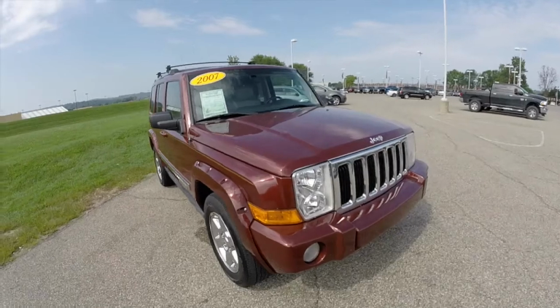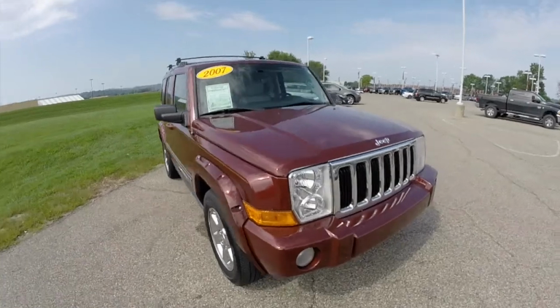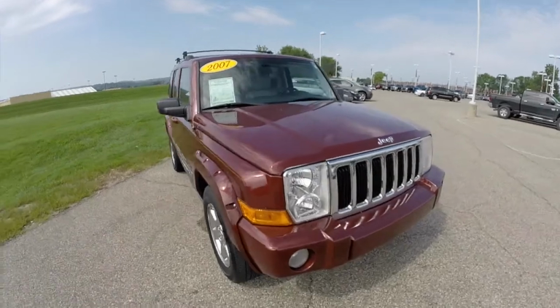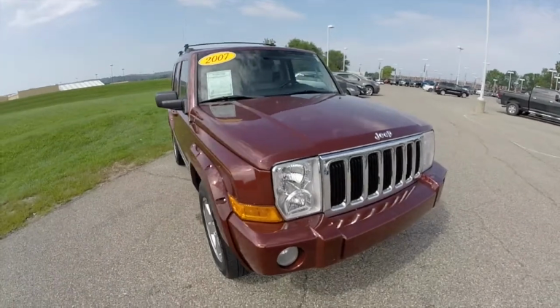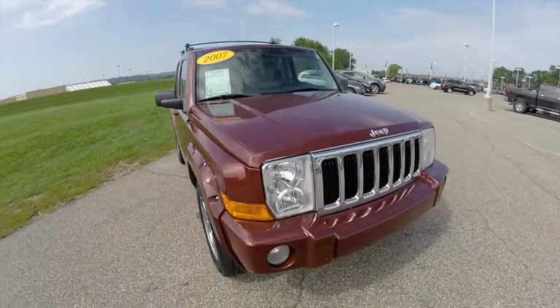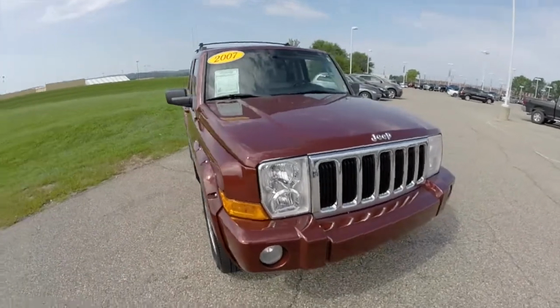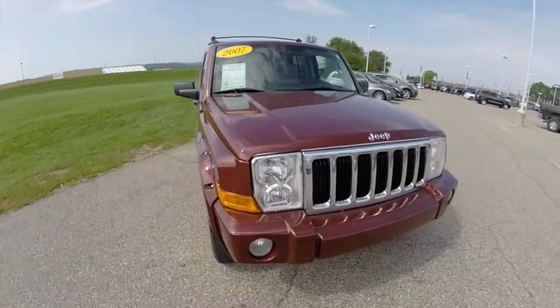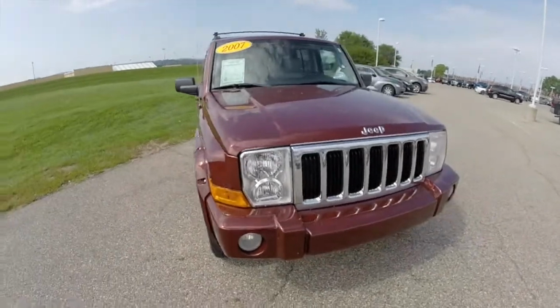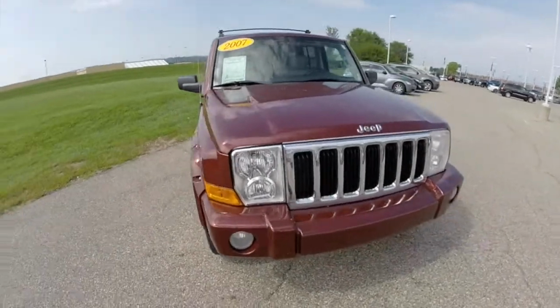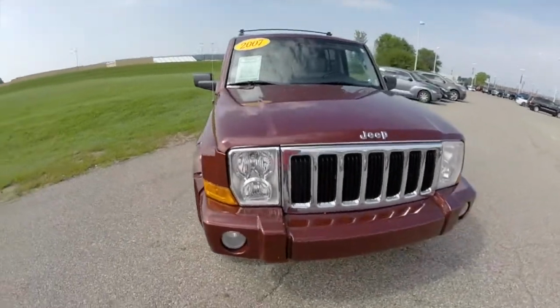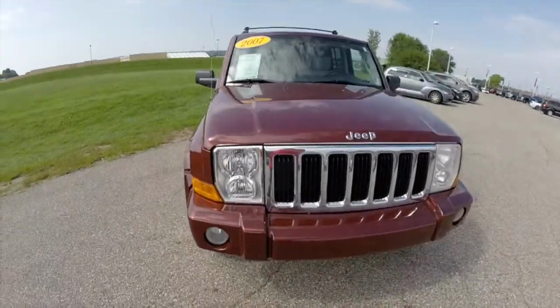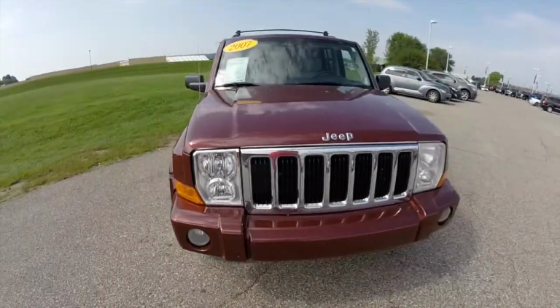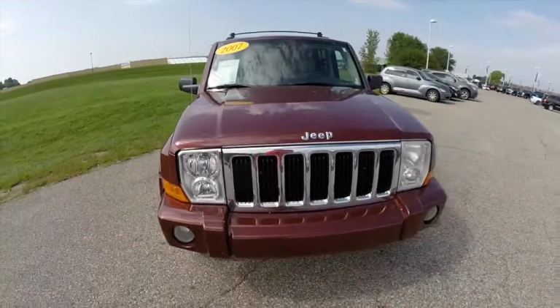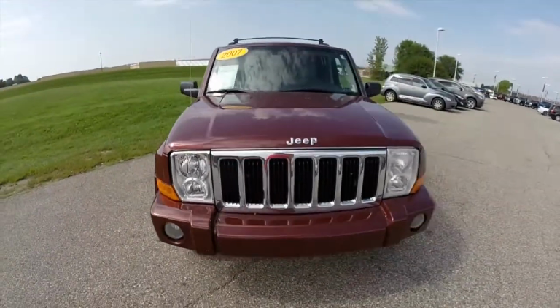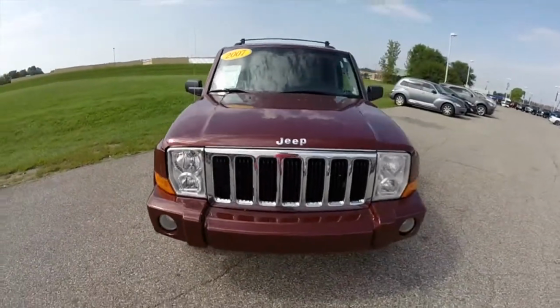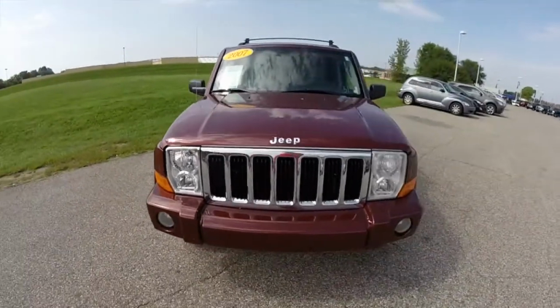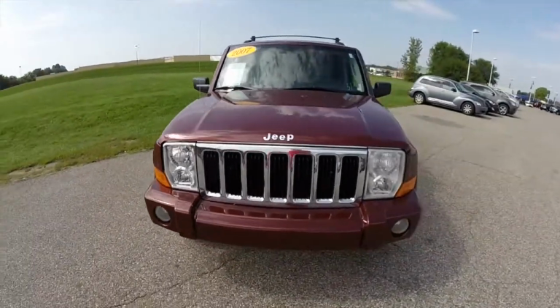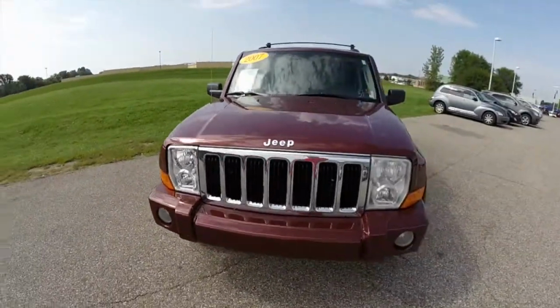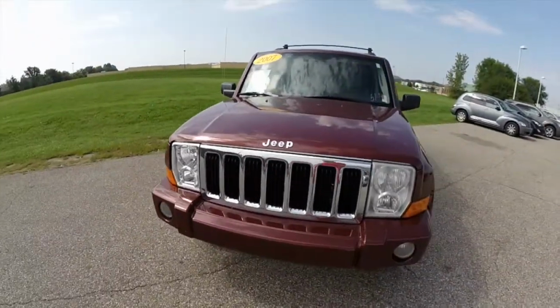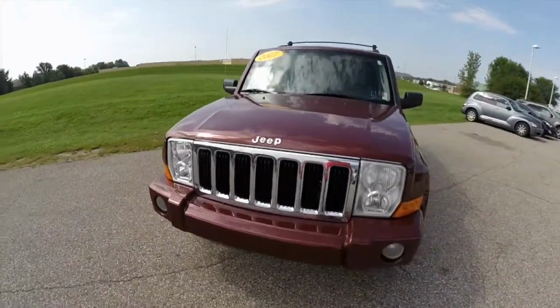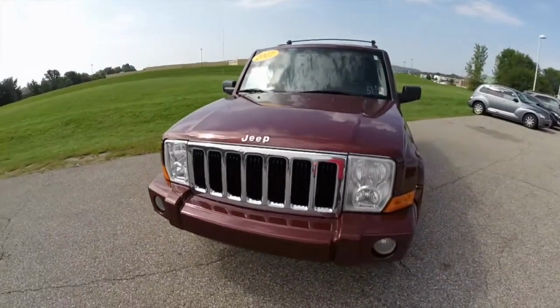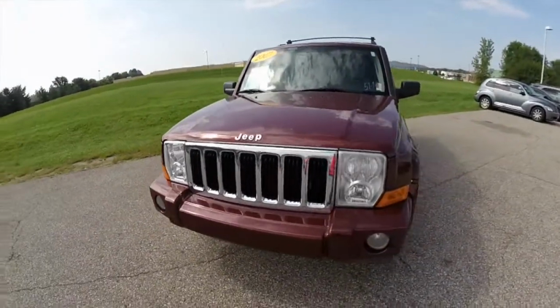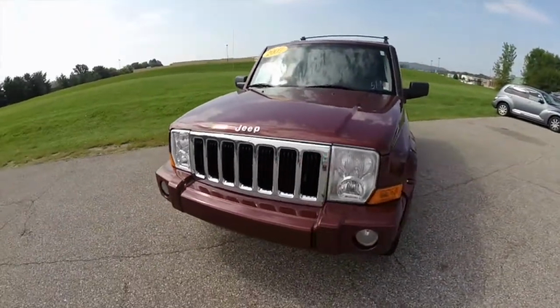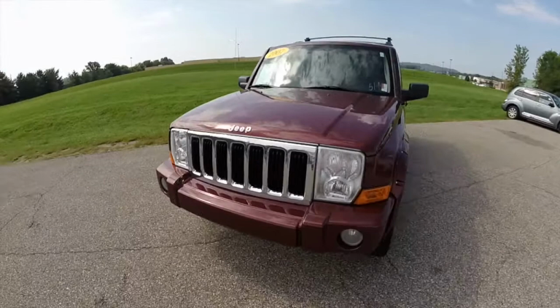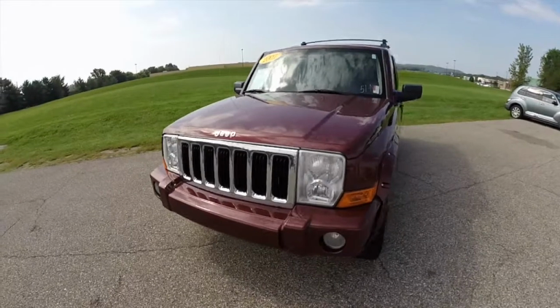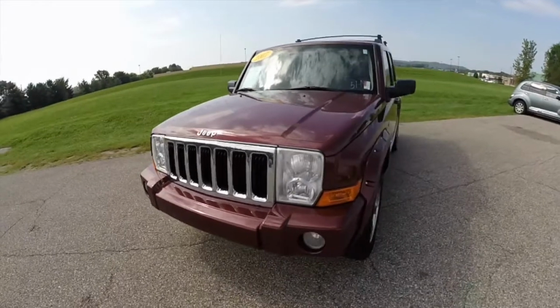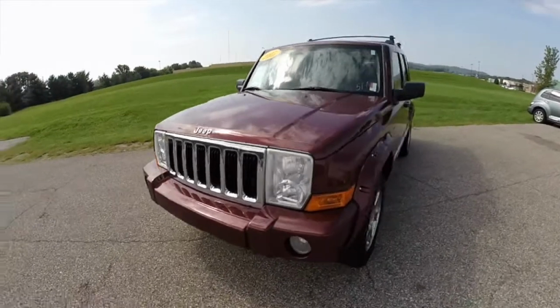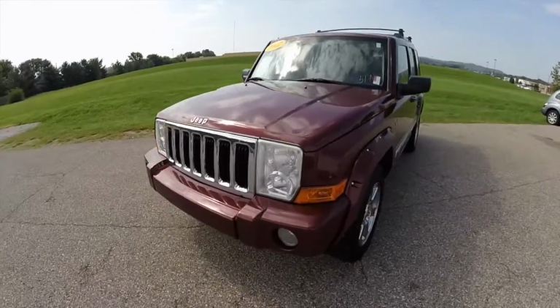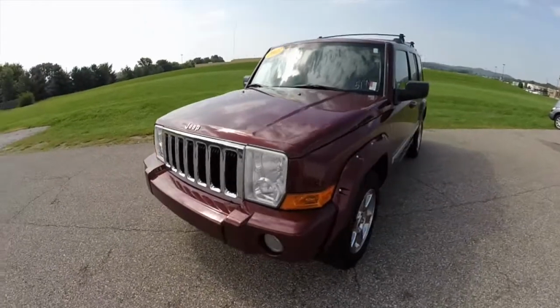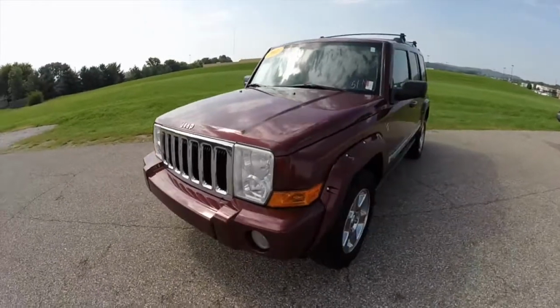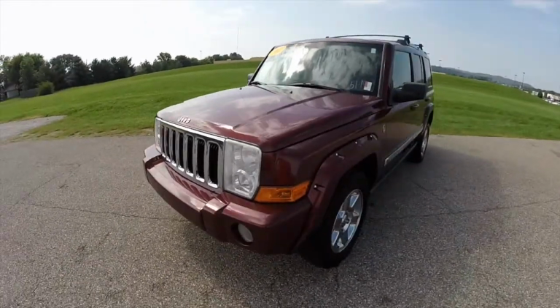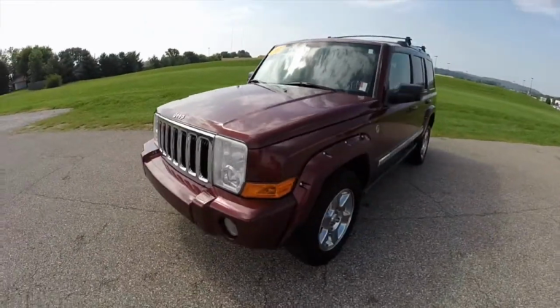Hello everyone. Let's take a quick walk around and look at this 2007 Jeep Commander Limited.